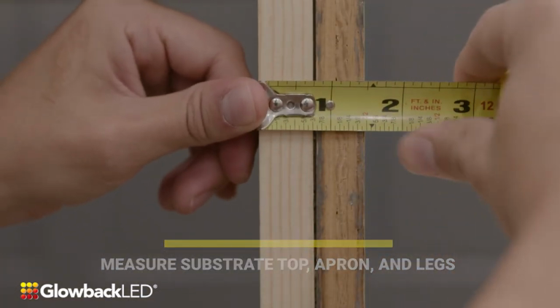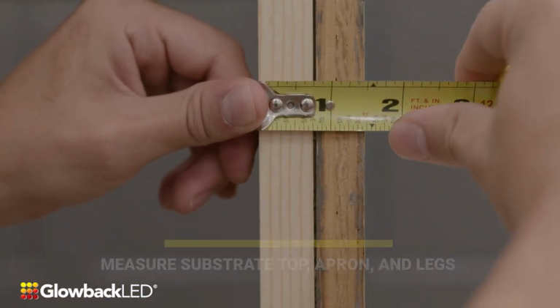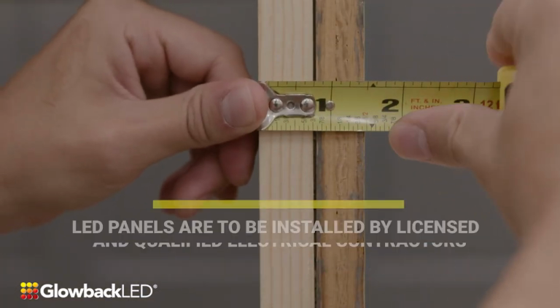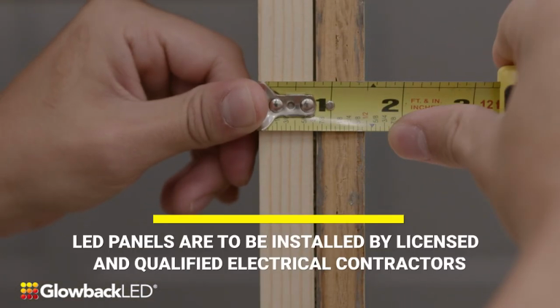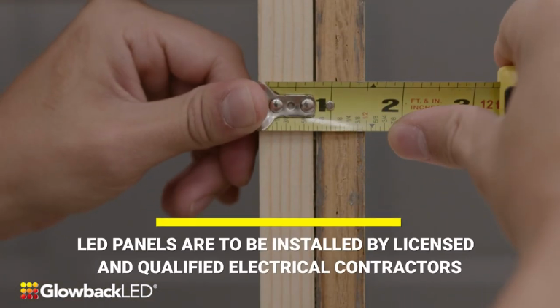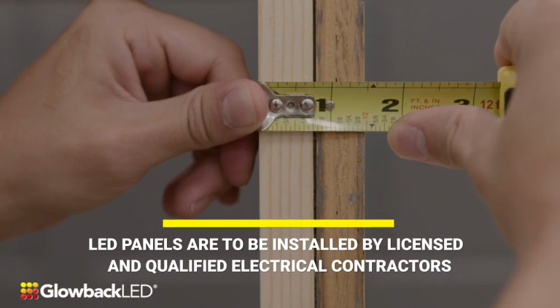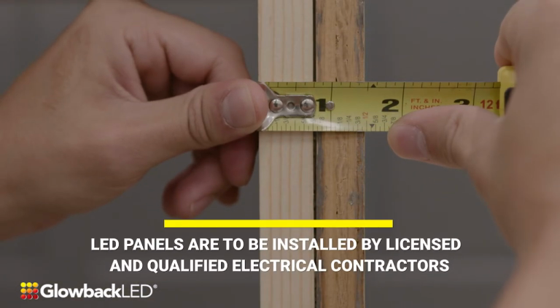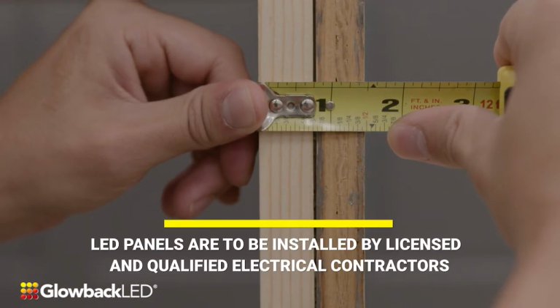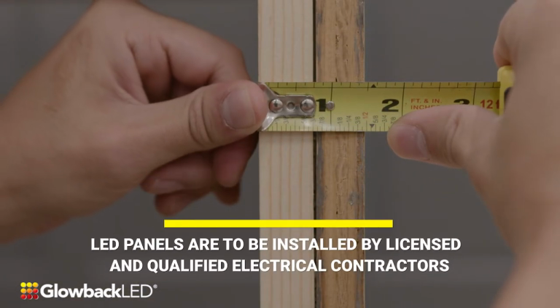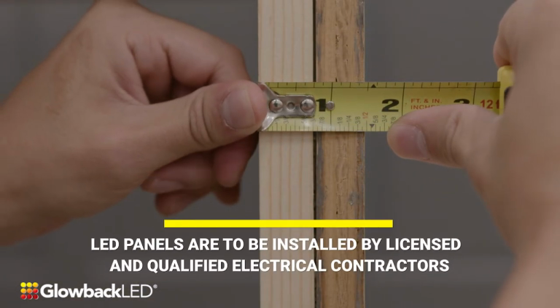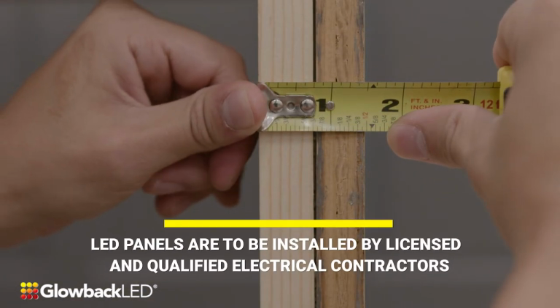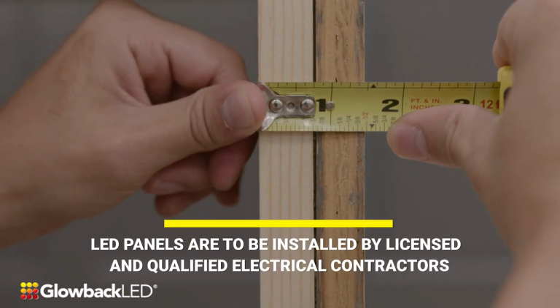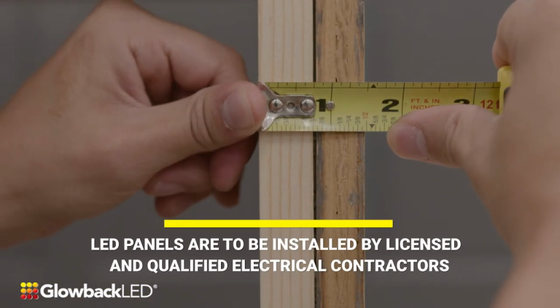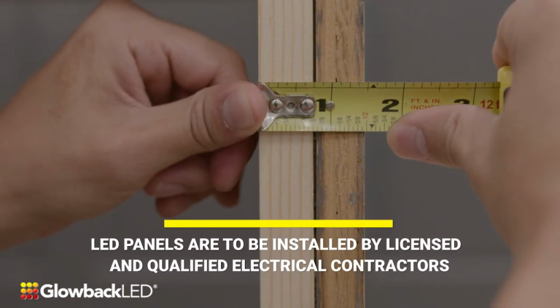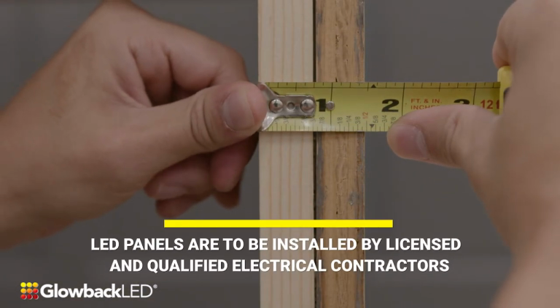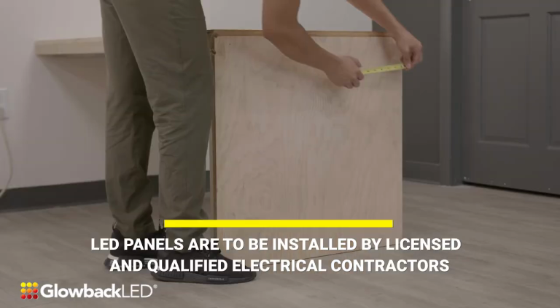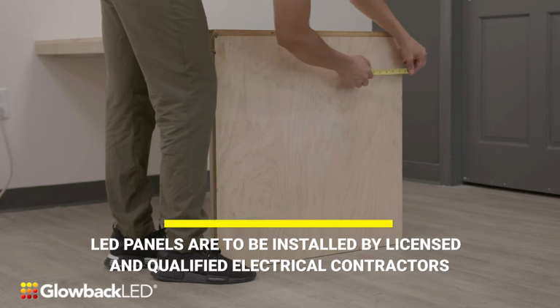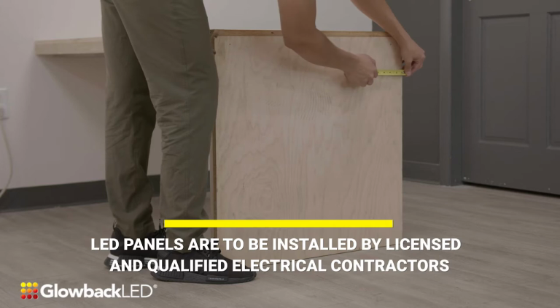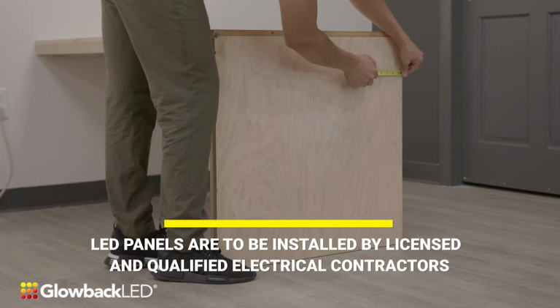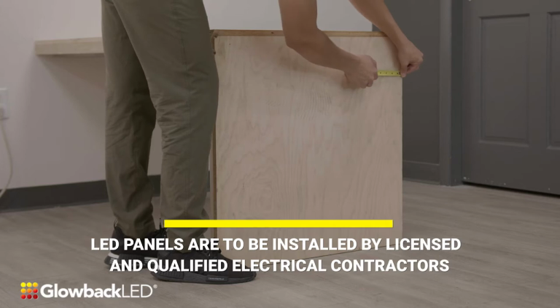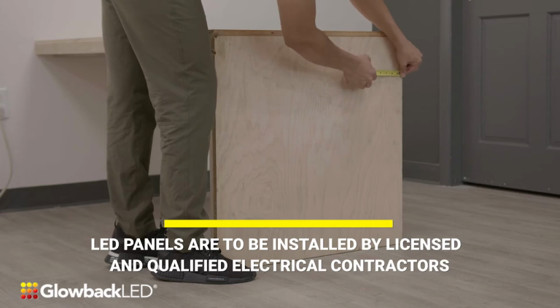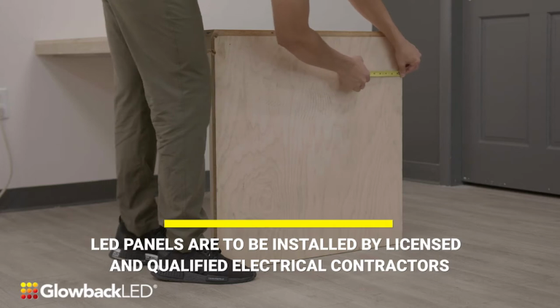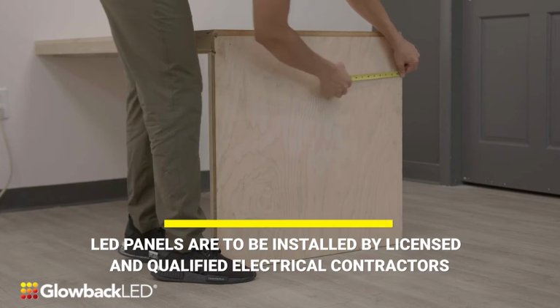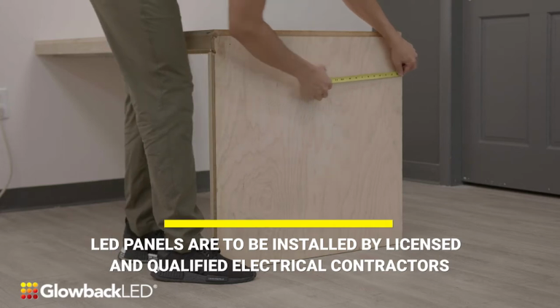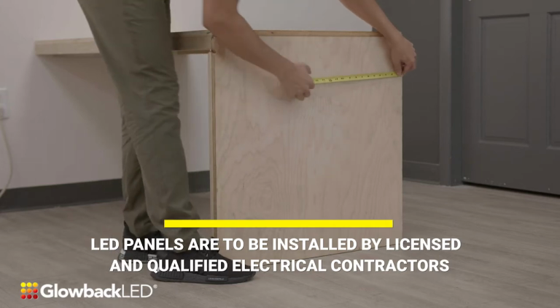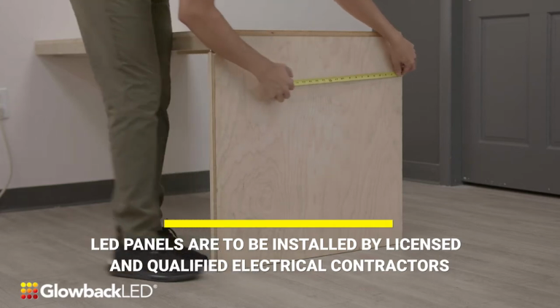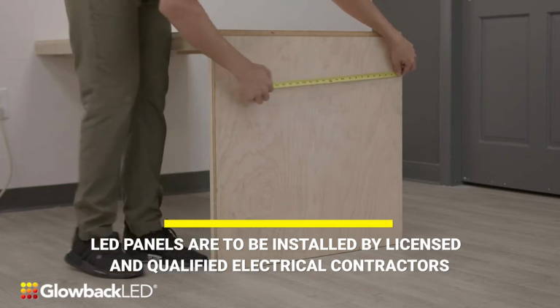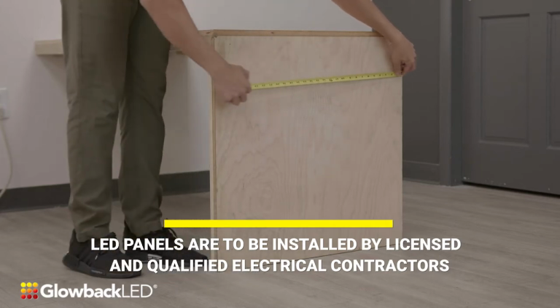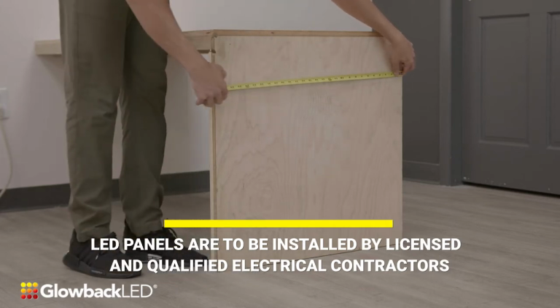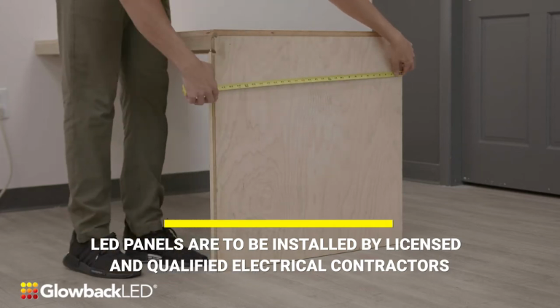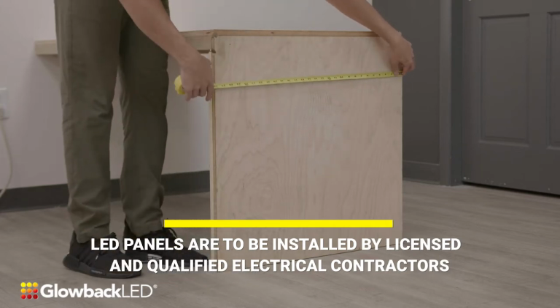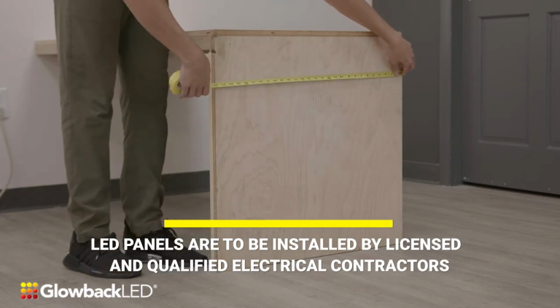LED panels are to be installed by licensed and qualified electrical contractors.